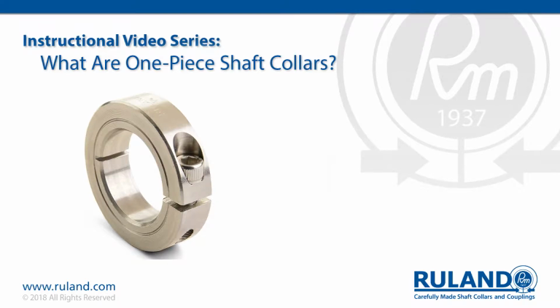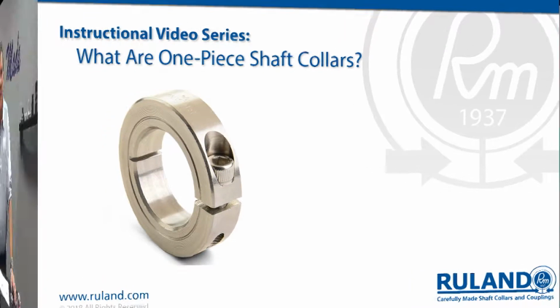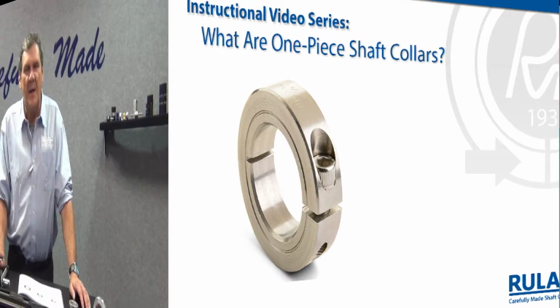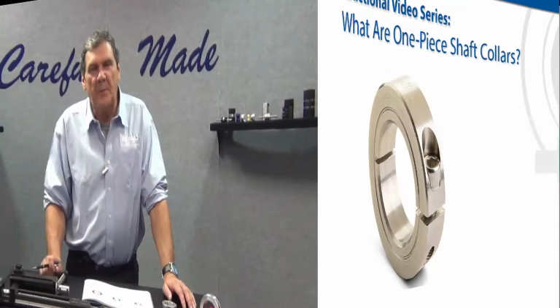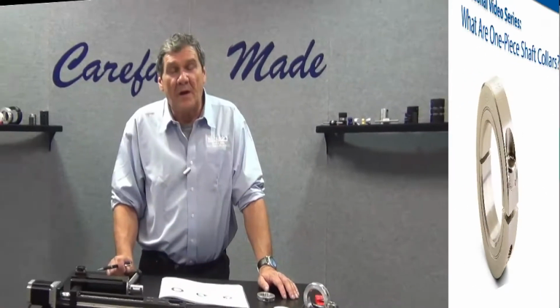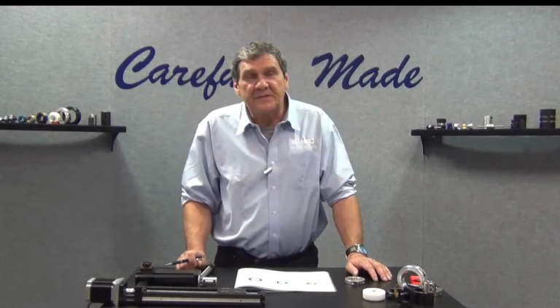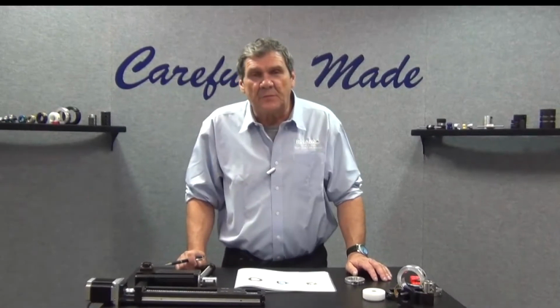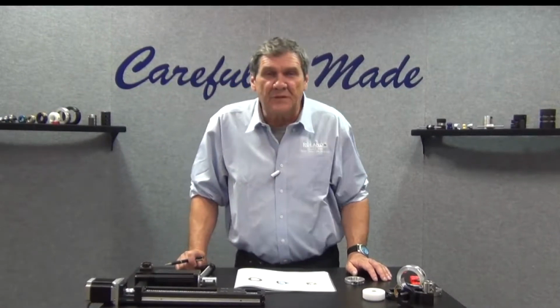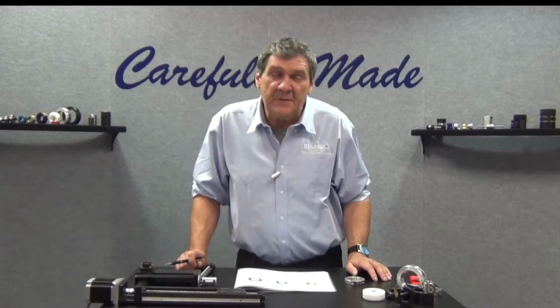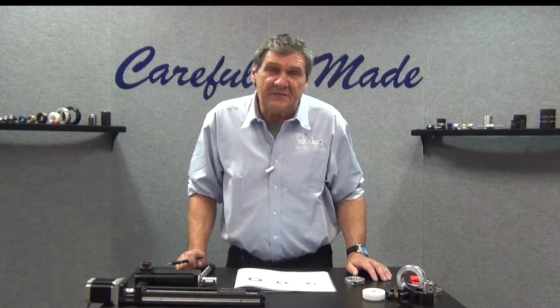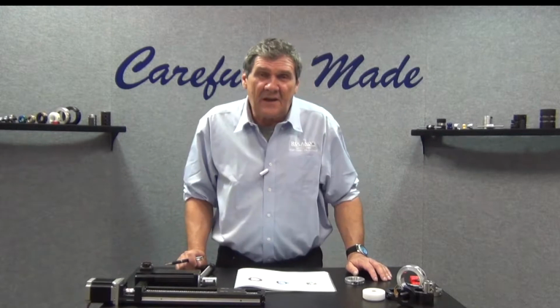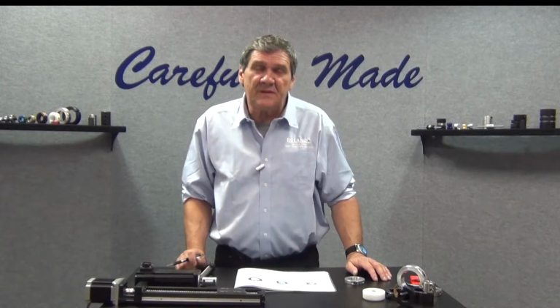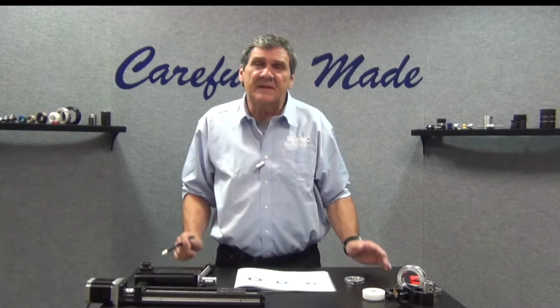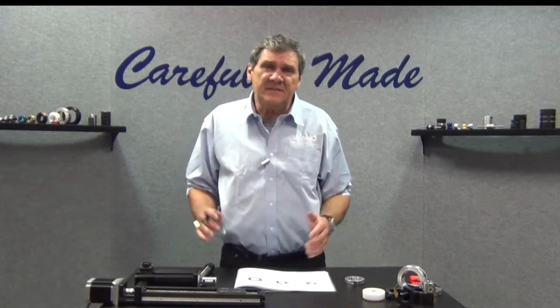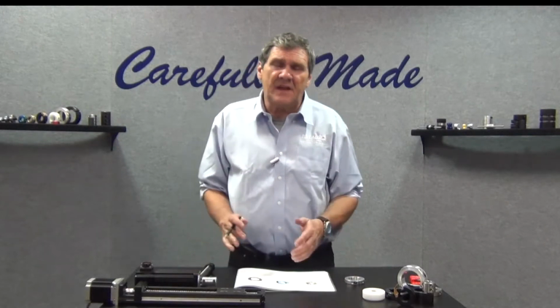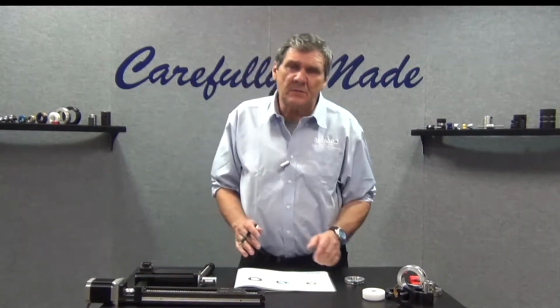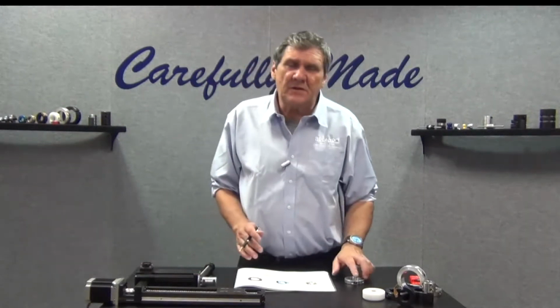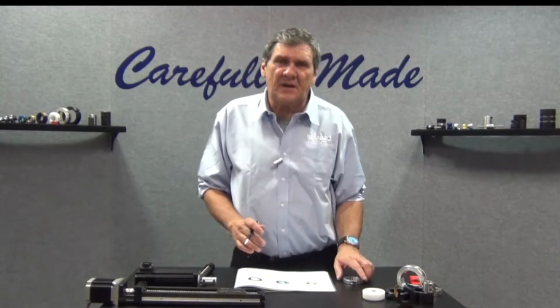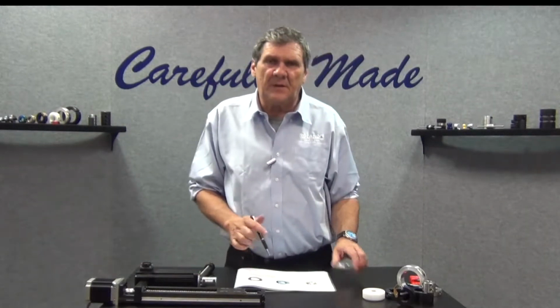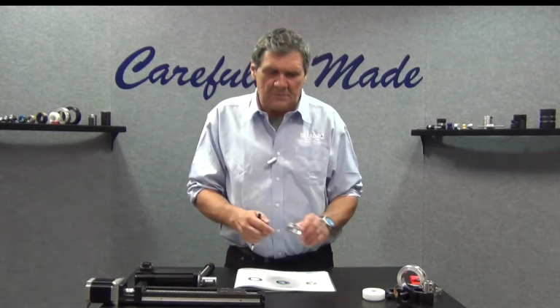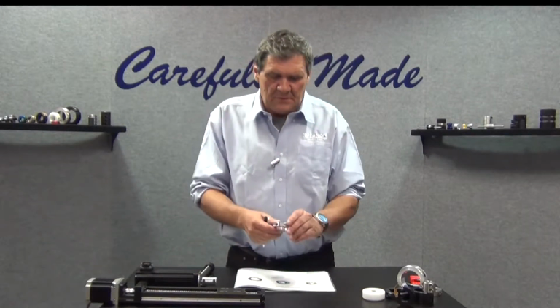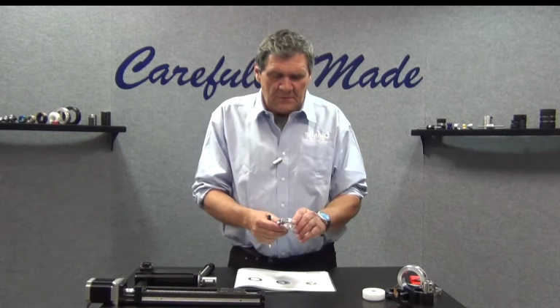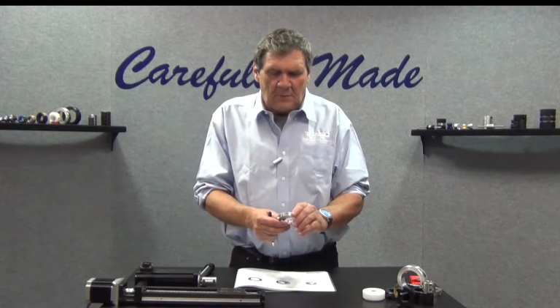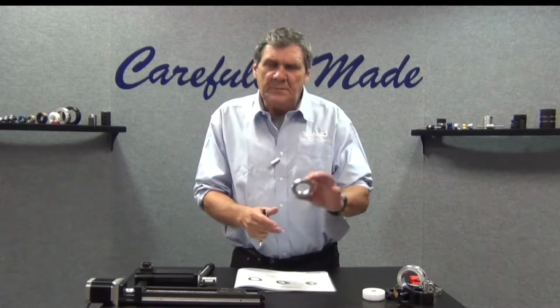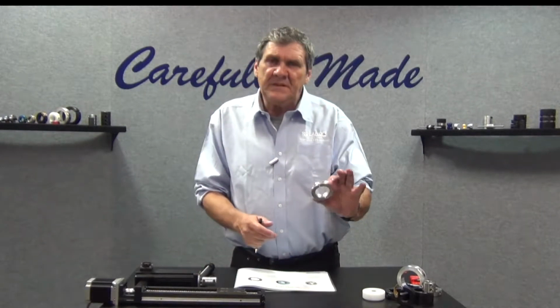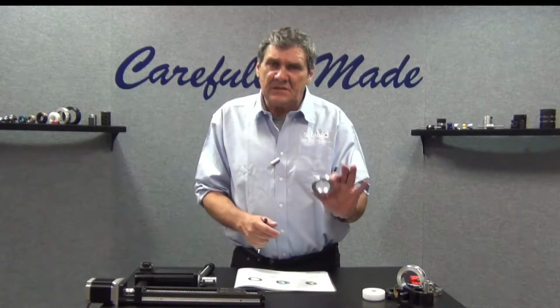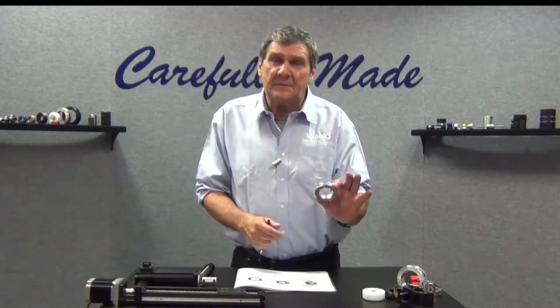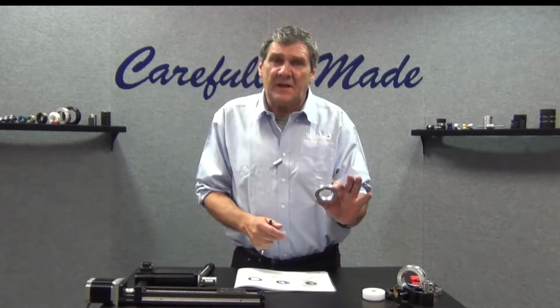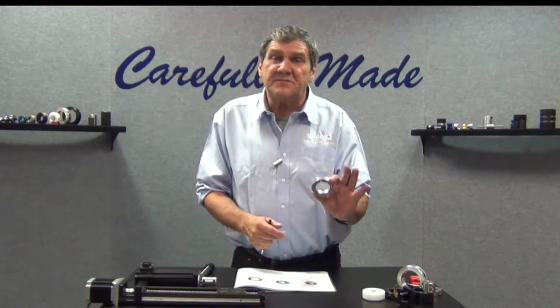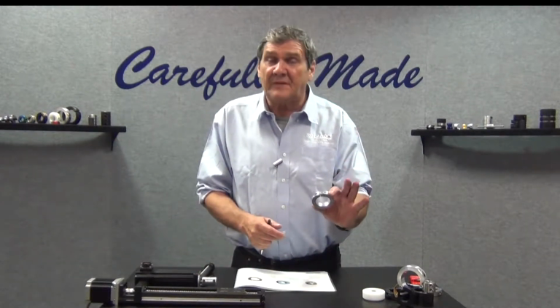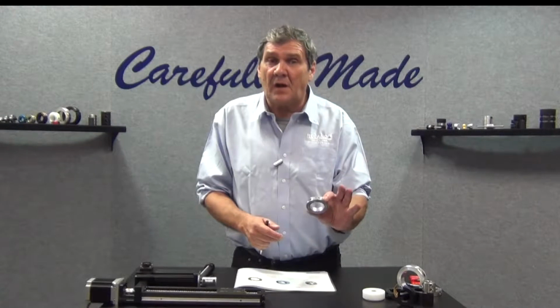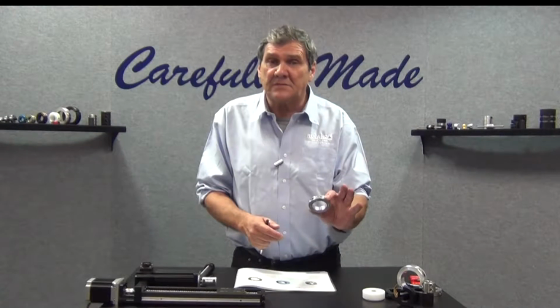Hi, Bobby Watkins from Ruland Manufacturing, and in this segment we're going to talk about one-piece clamp type shaft collars.